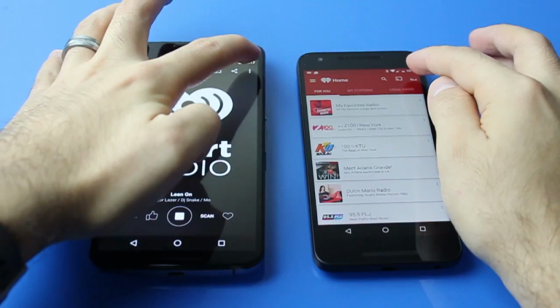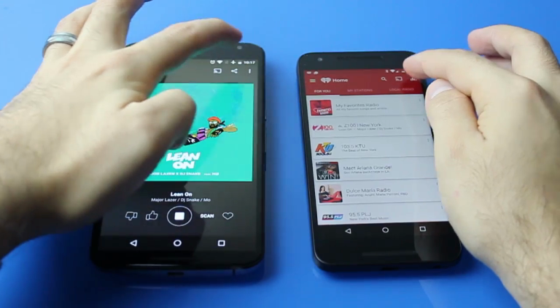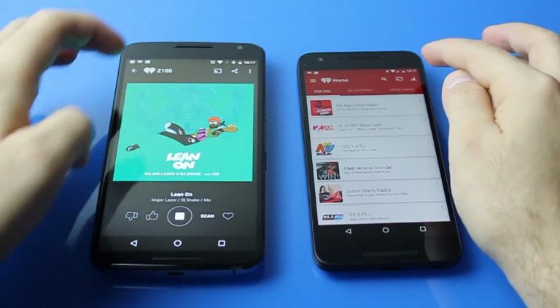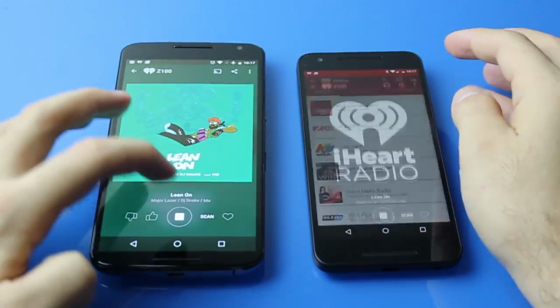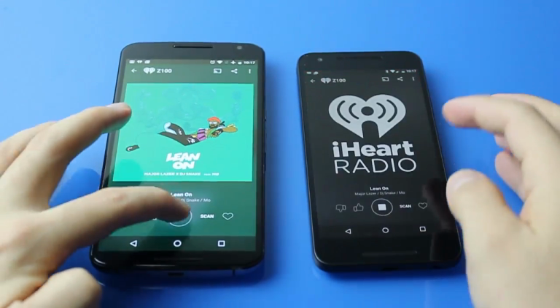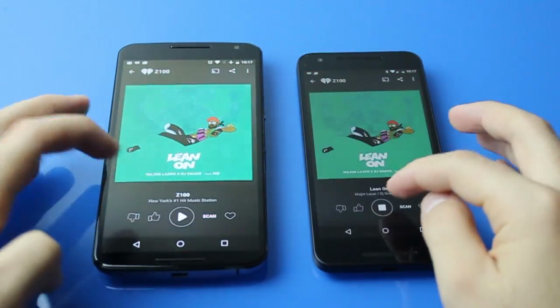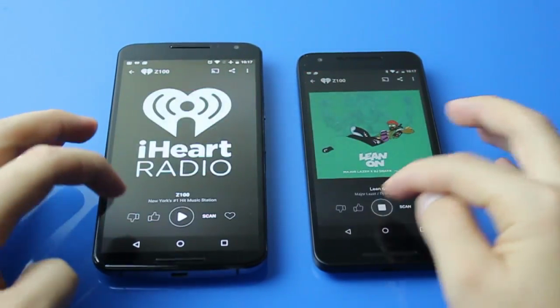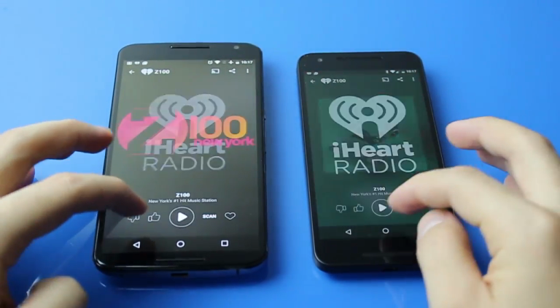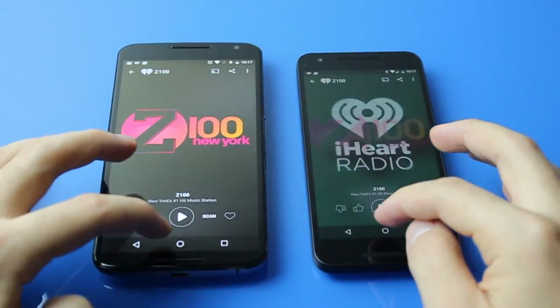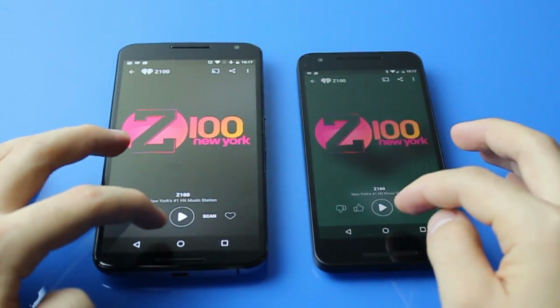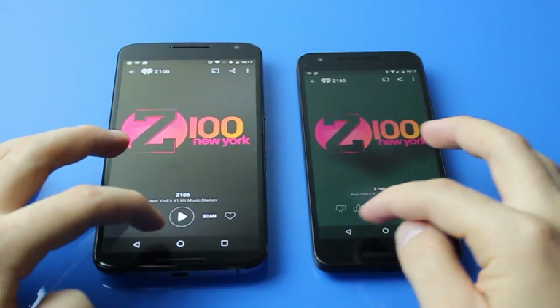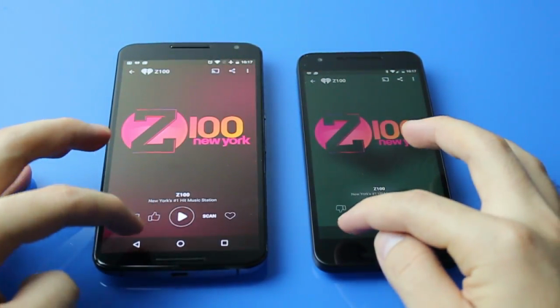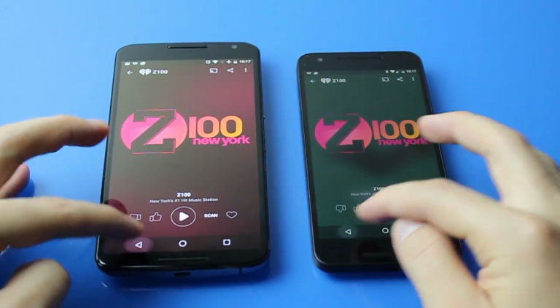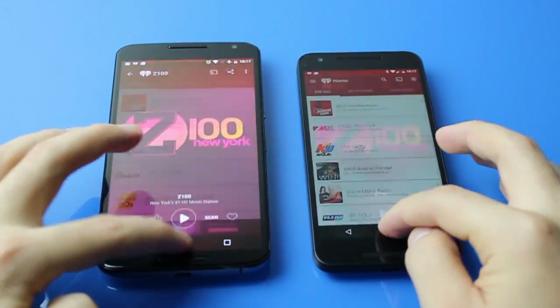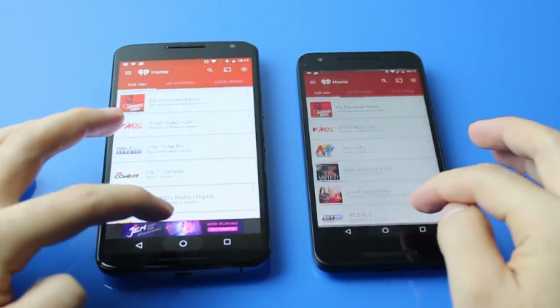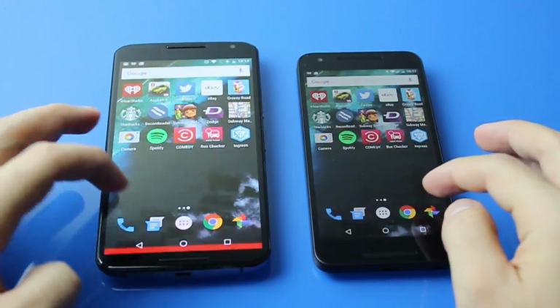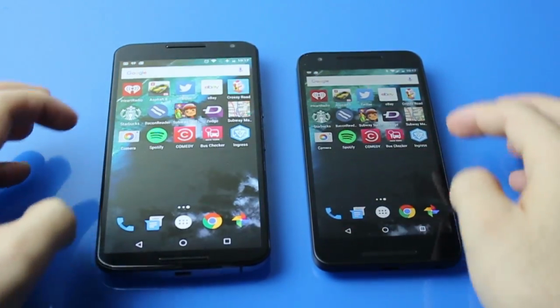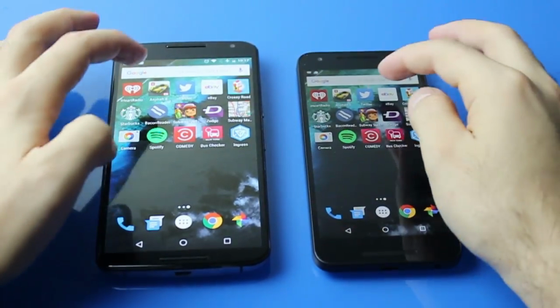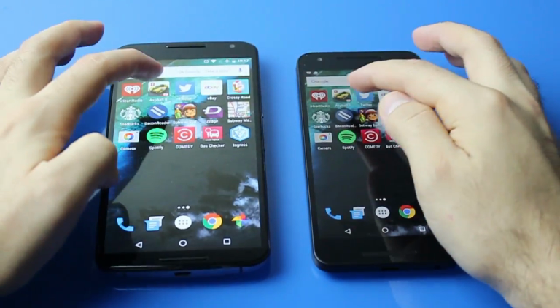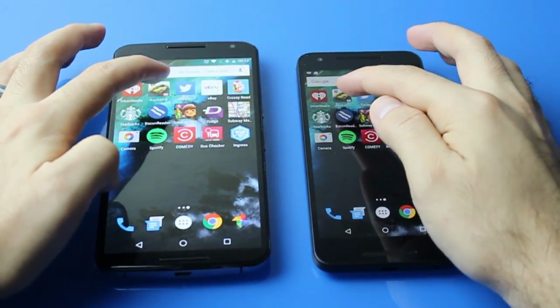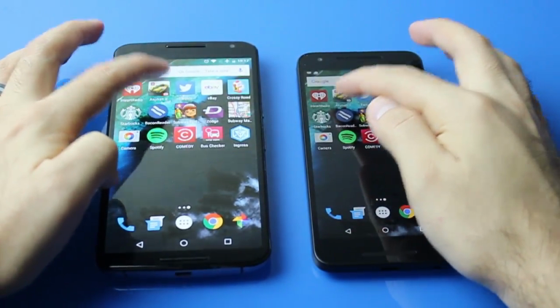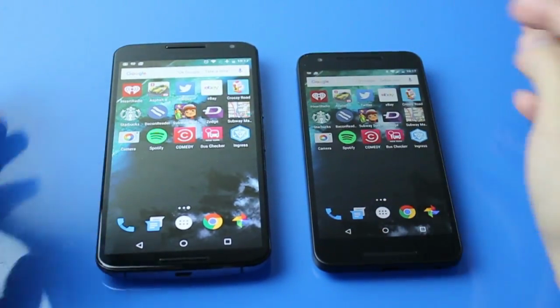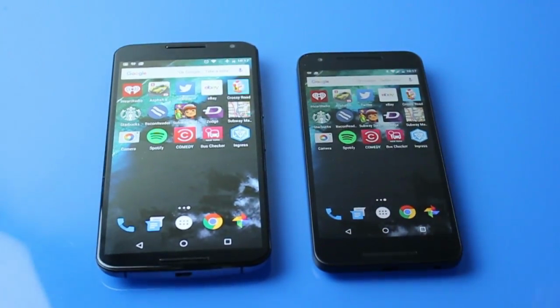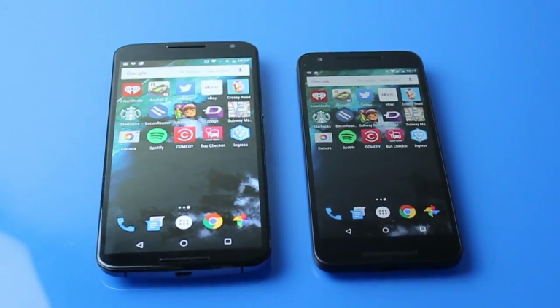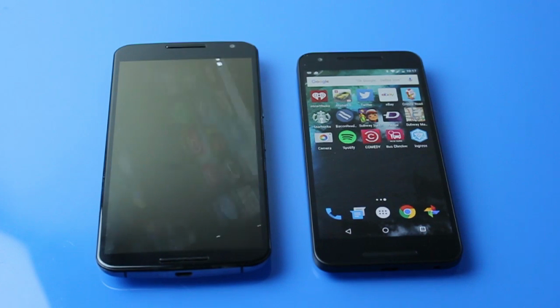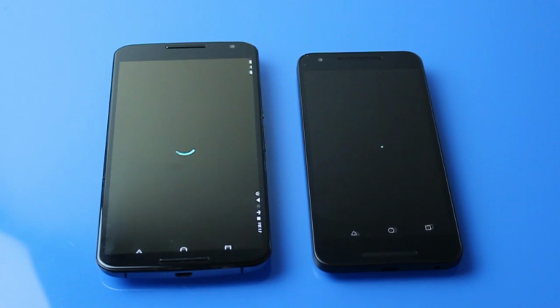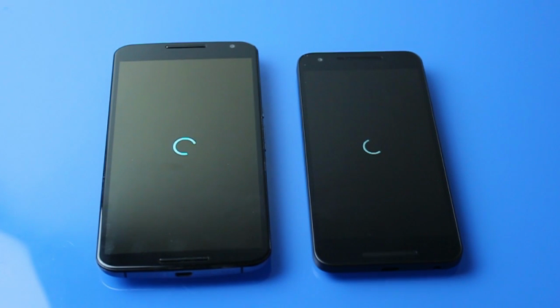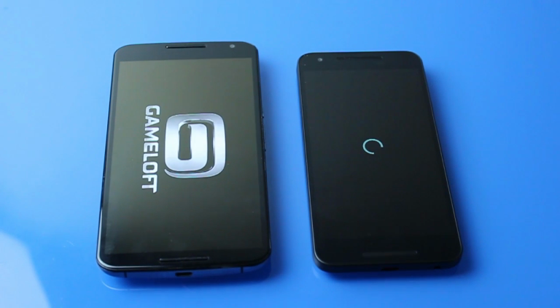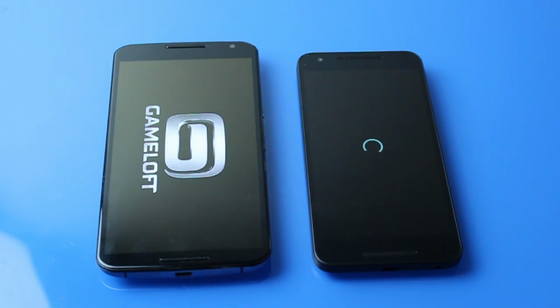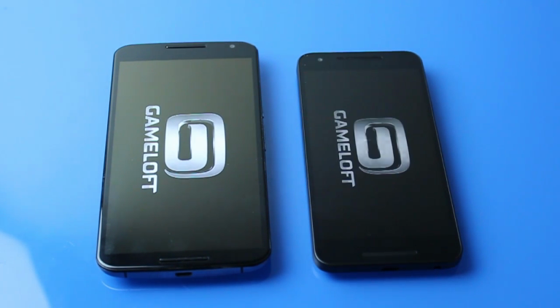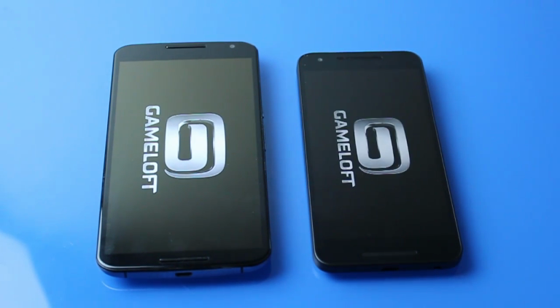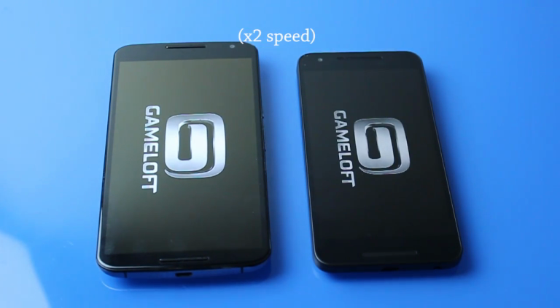By the way, the Nexus 5X looks like it has deeper colors because of the angle that I'm filming at.